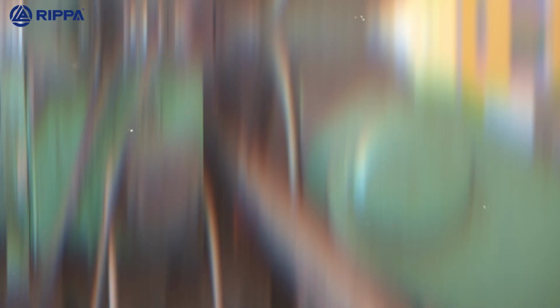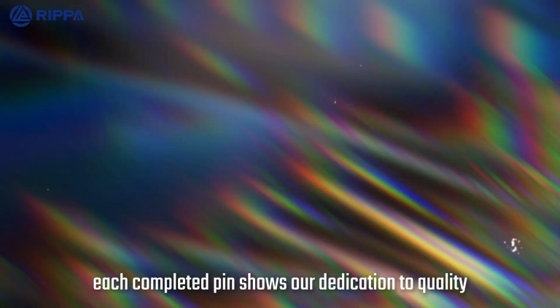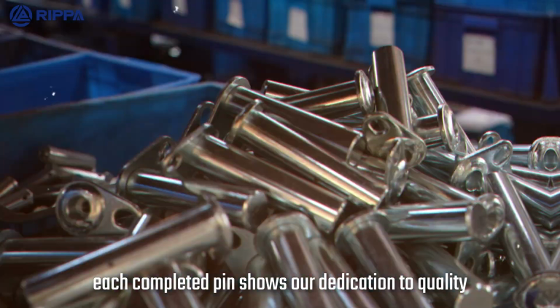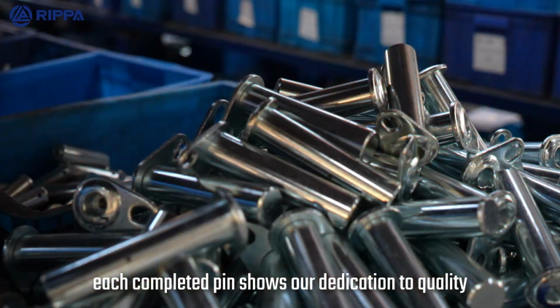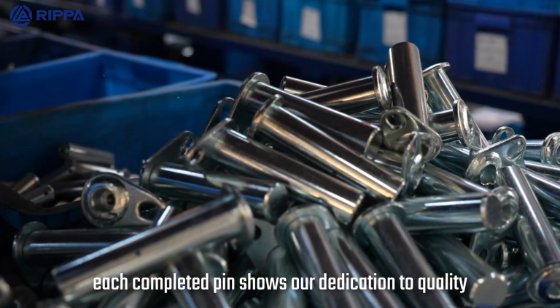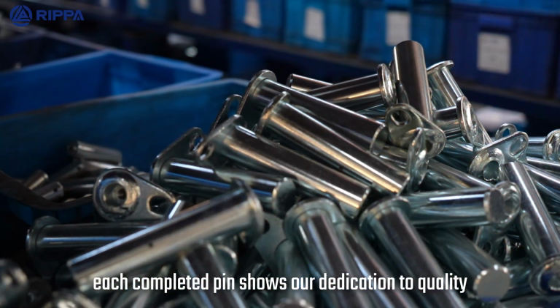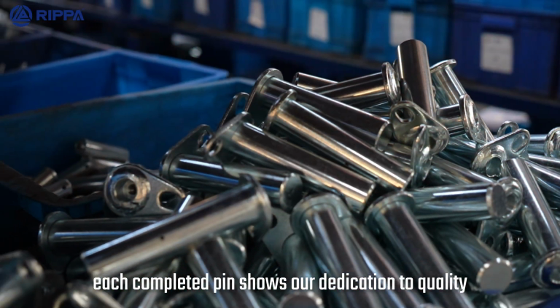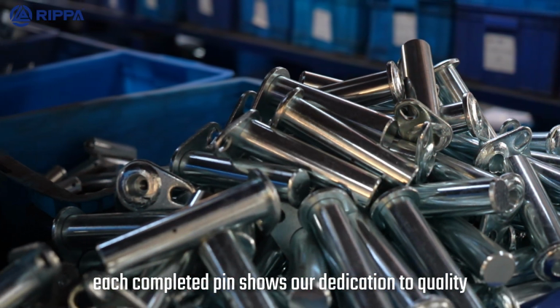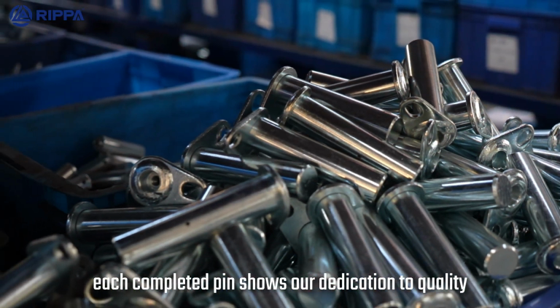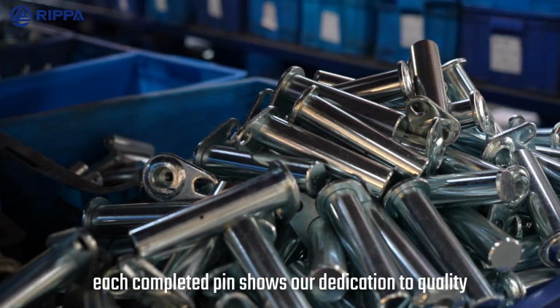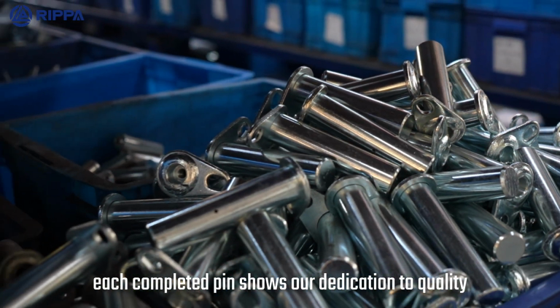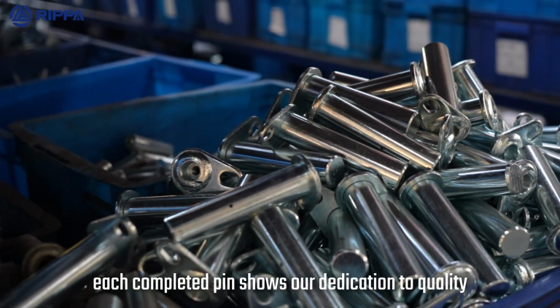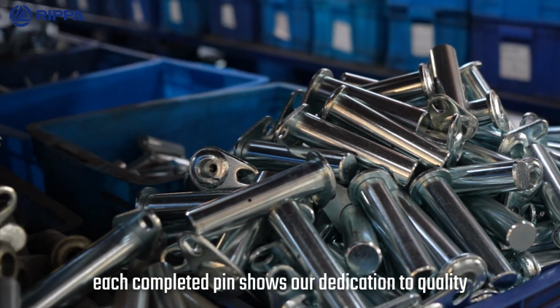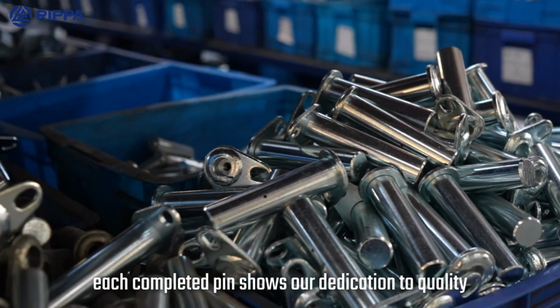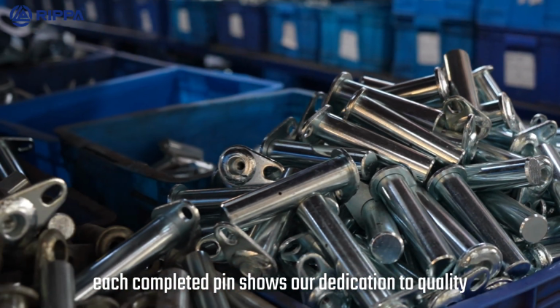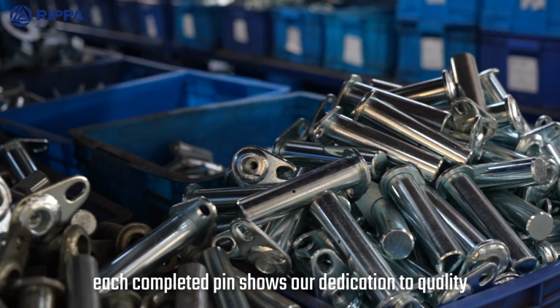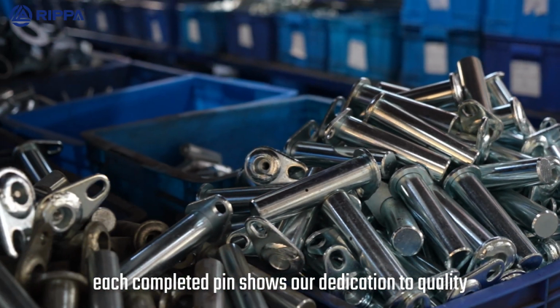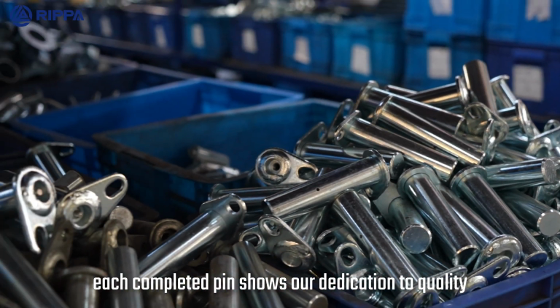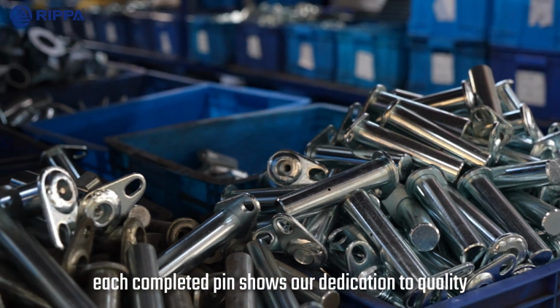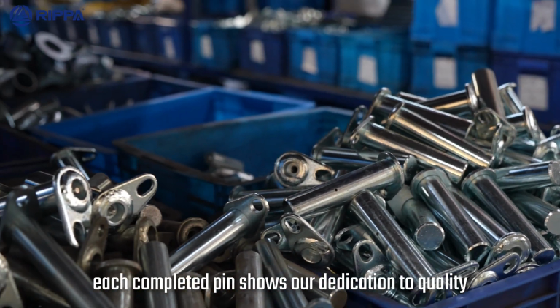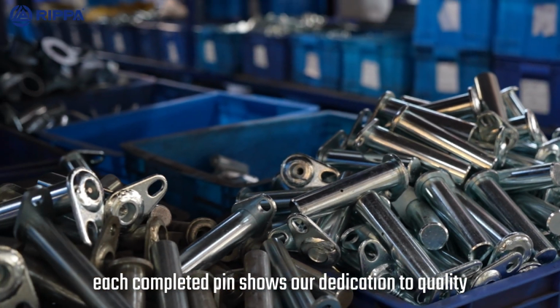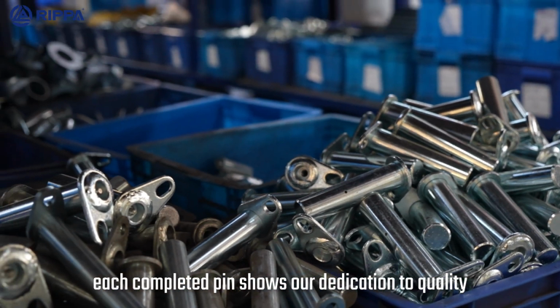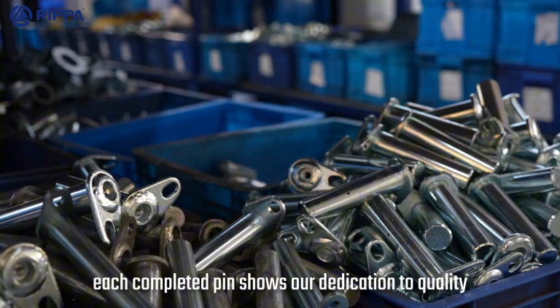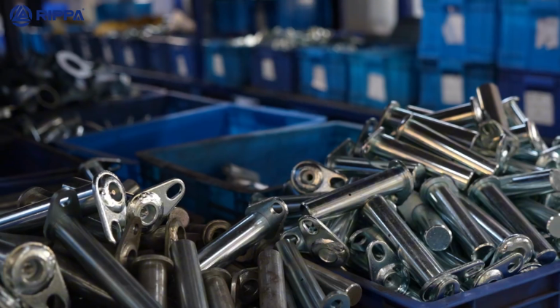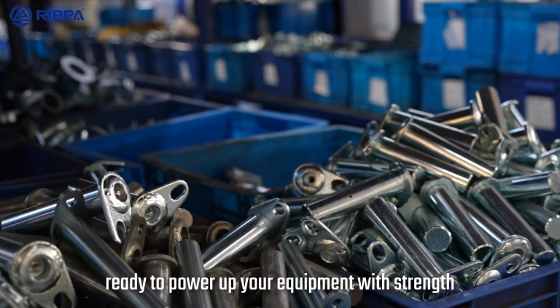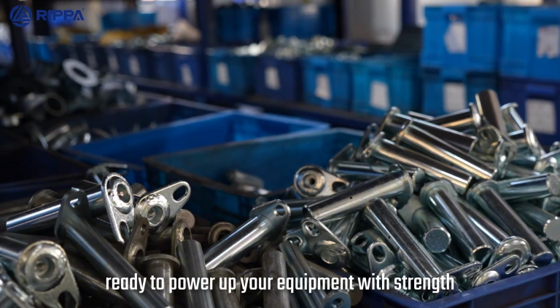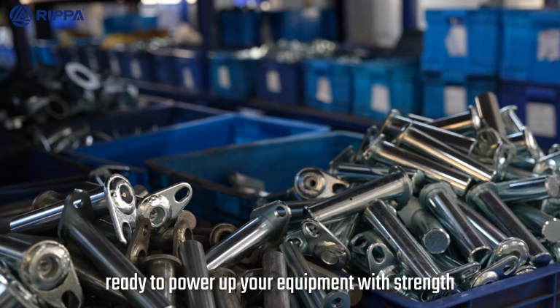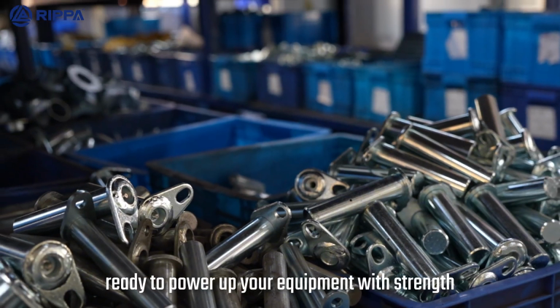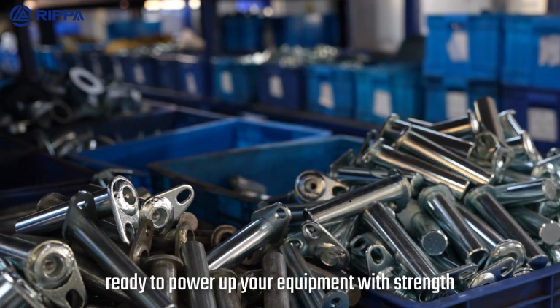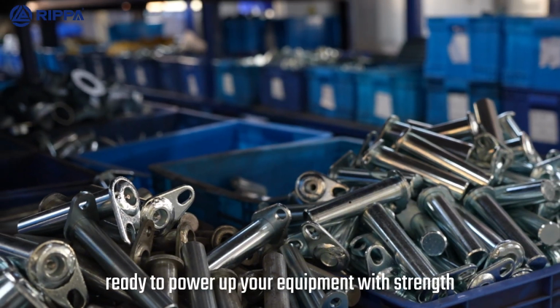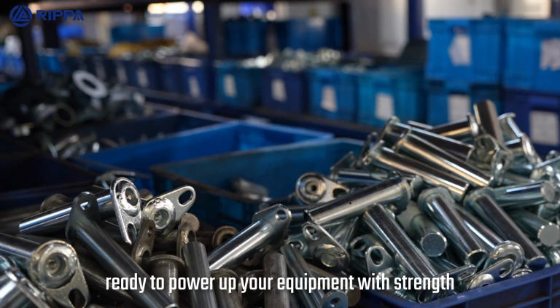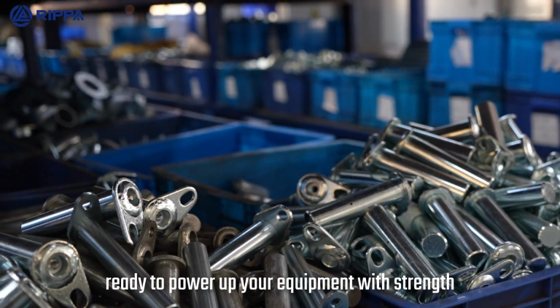Each completed pin shows our dedication to quality, ready to power up your equipment with strength.